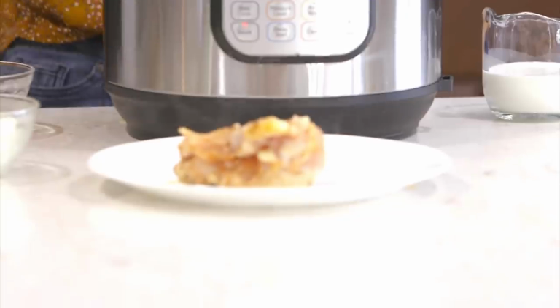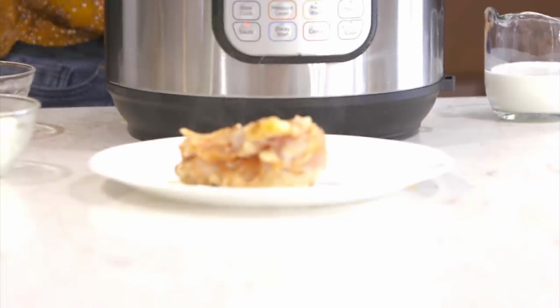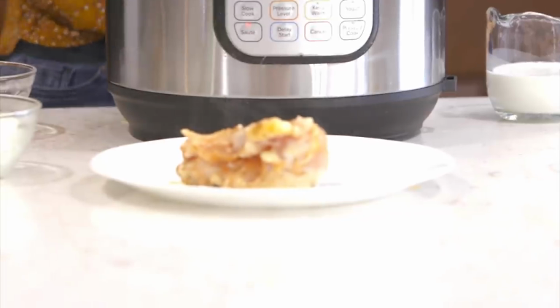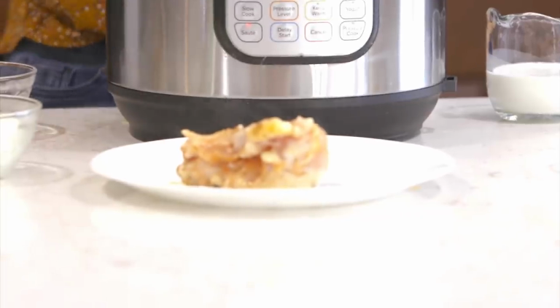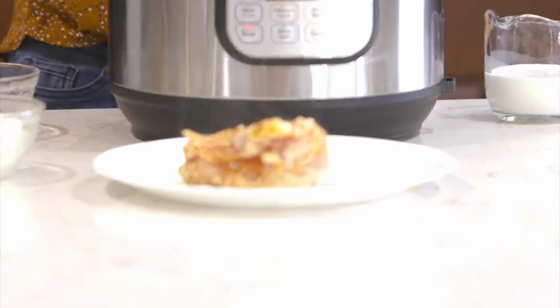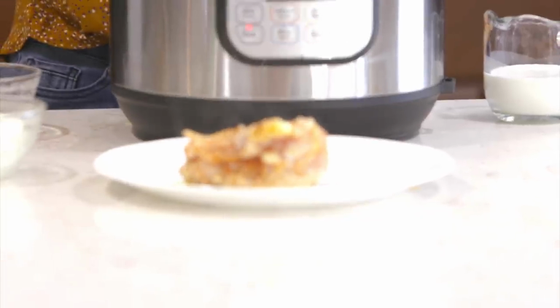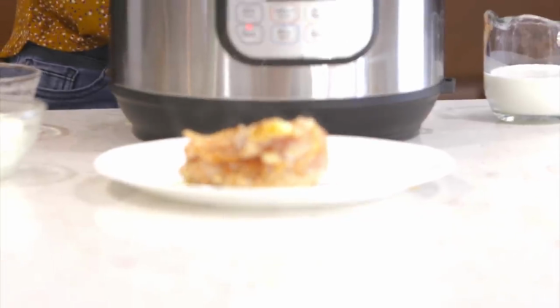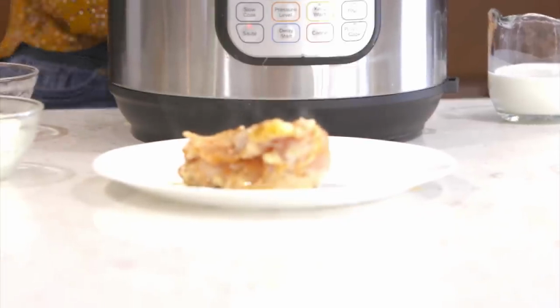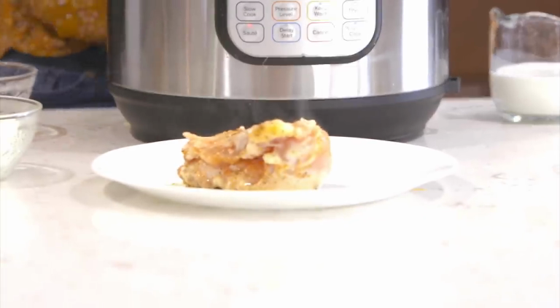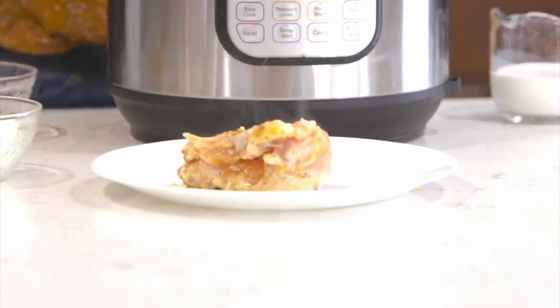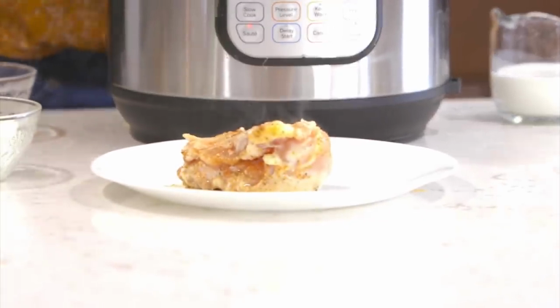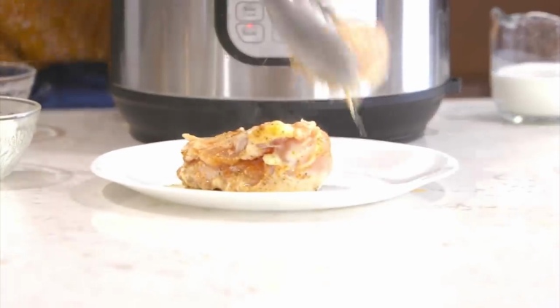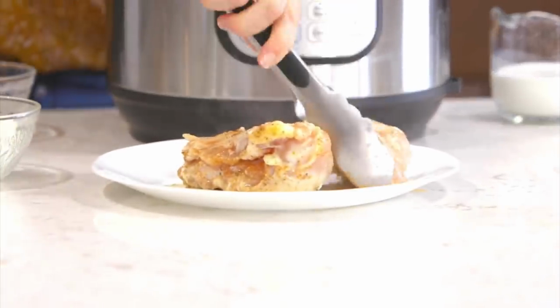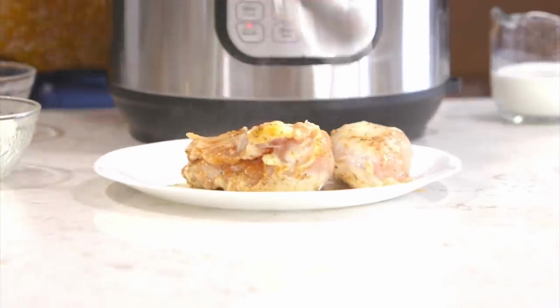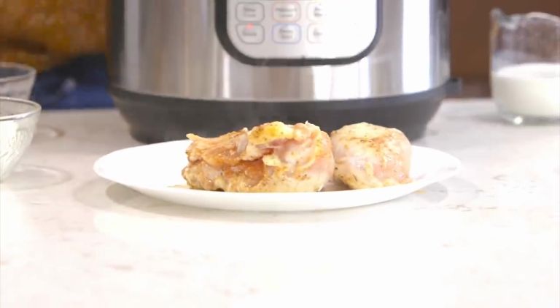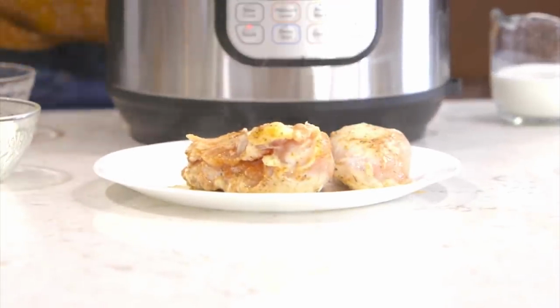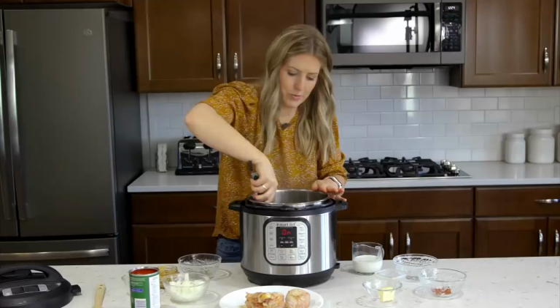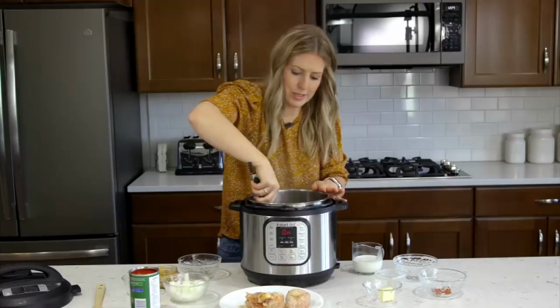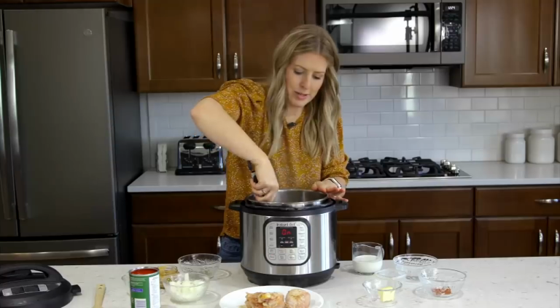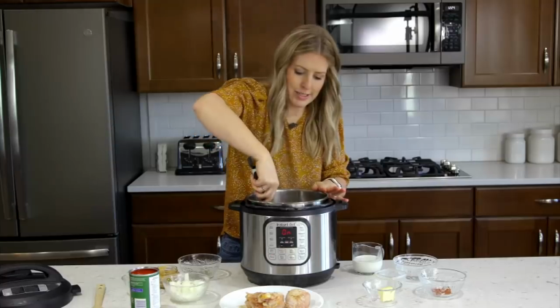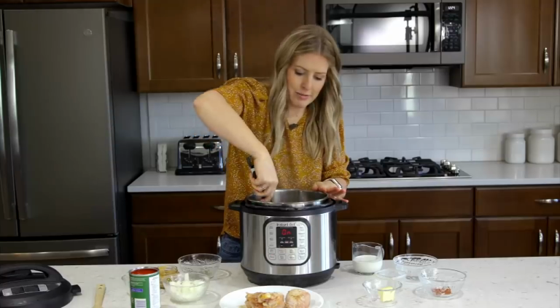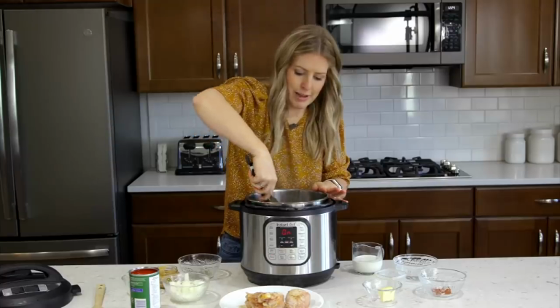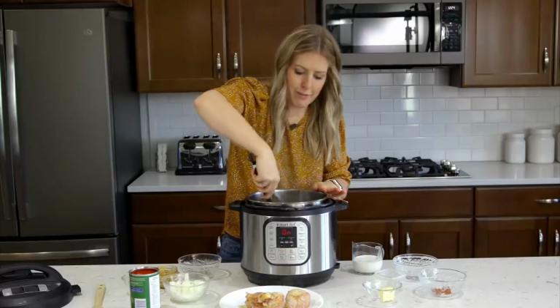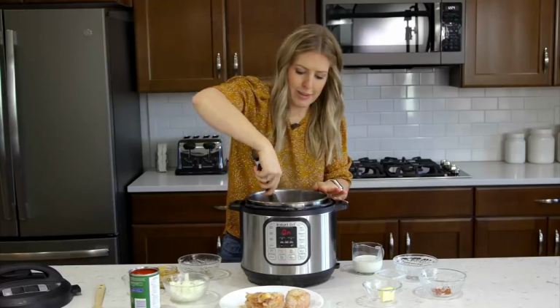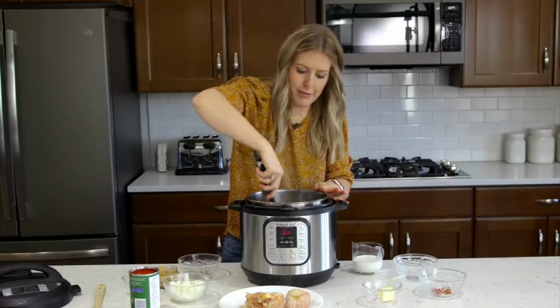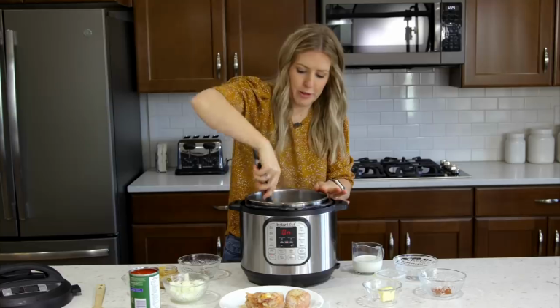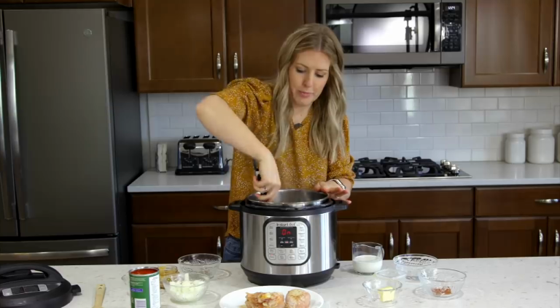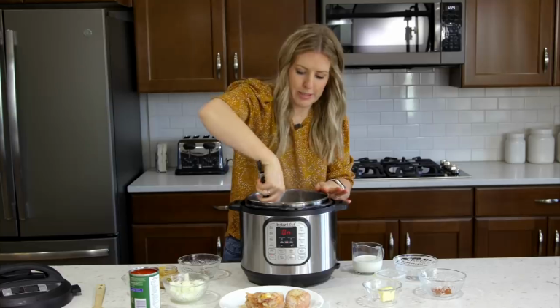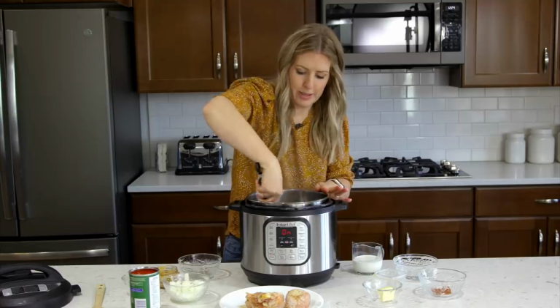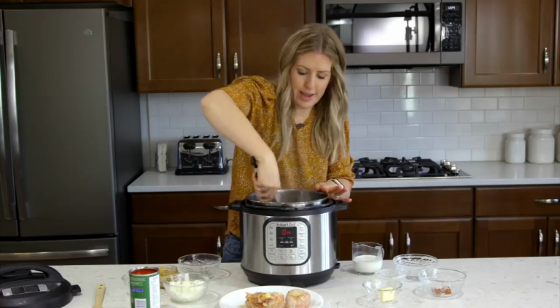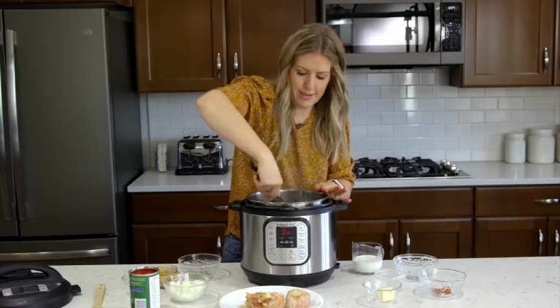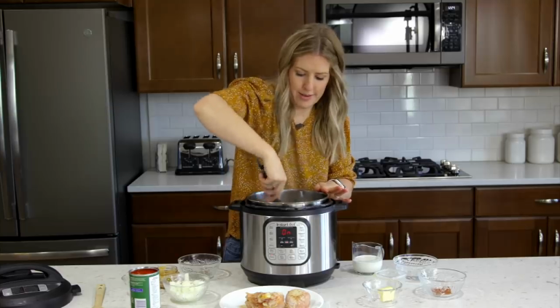Now these are not cooked all the way through — we just wanted to give them that flavor by sauteing them.